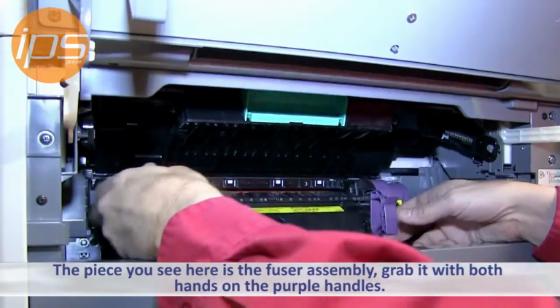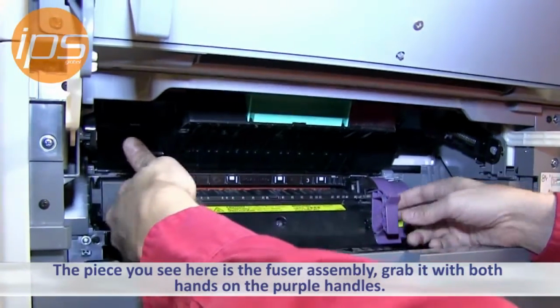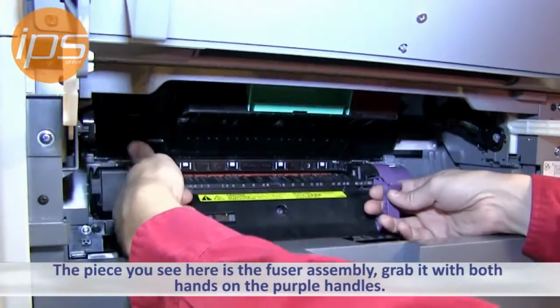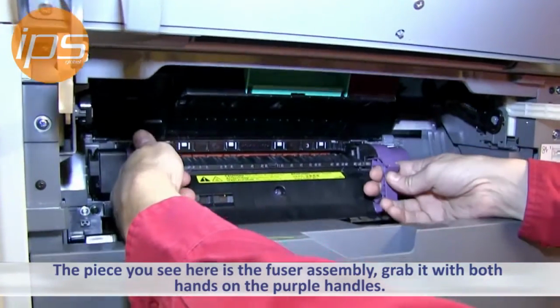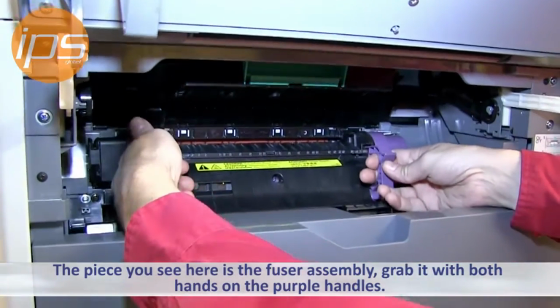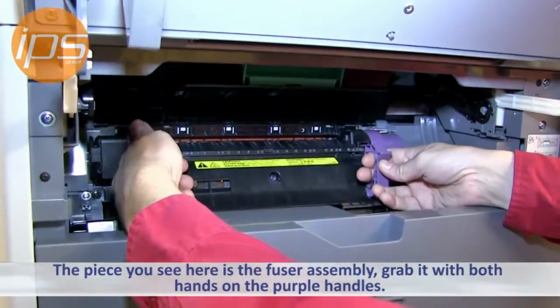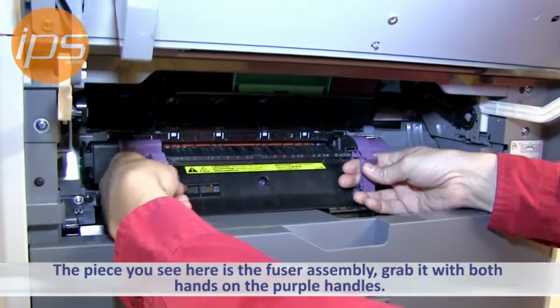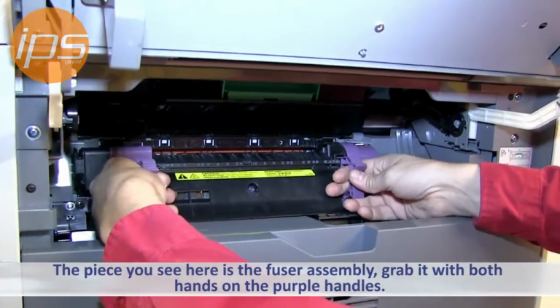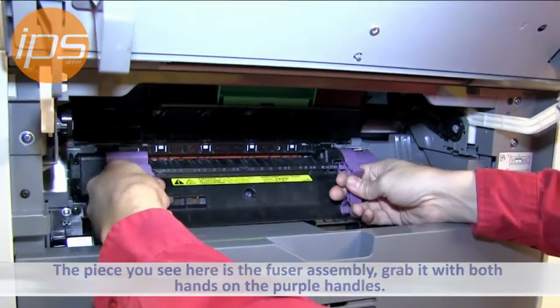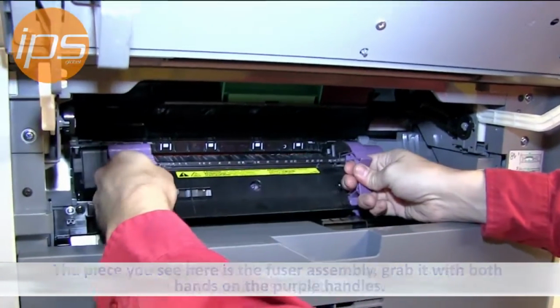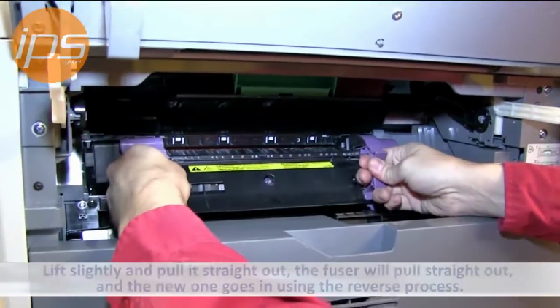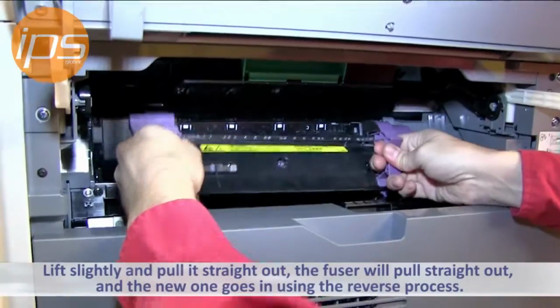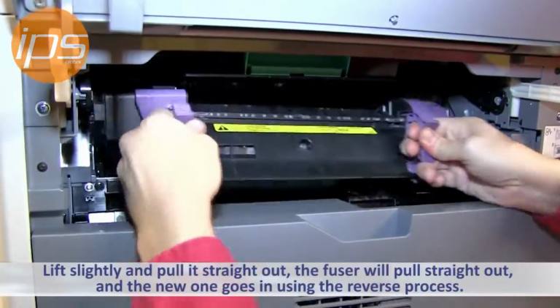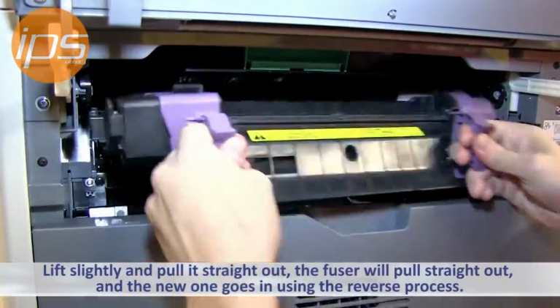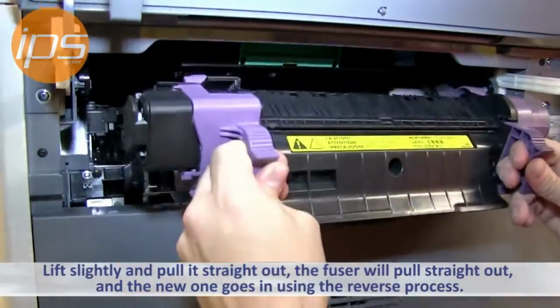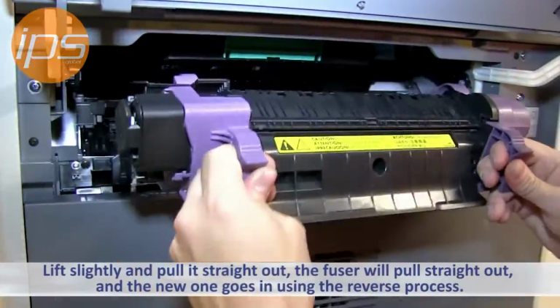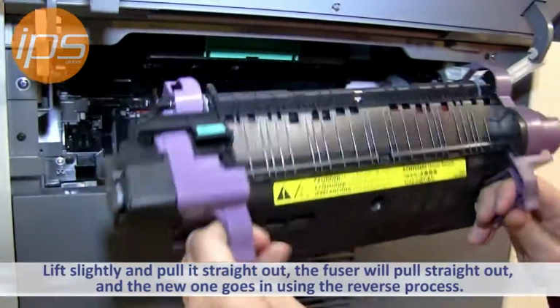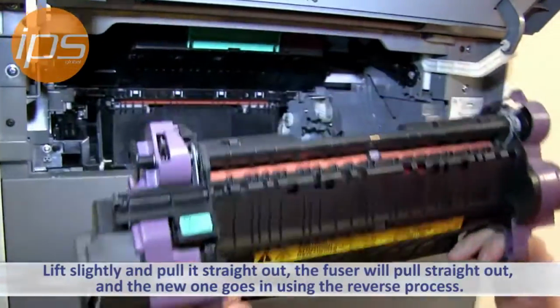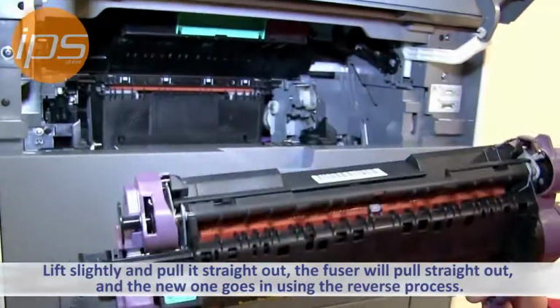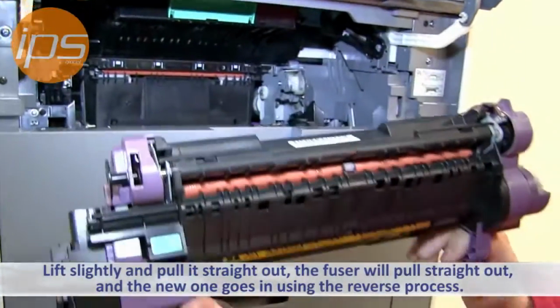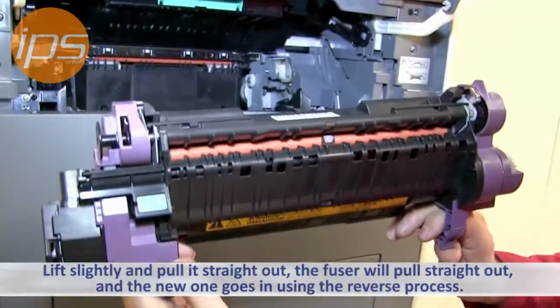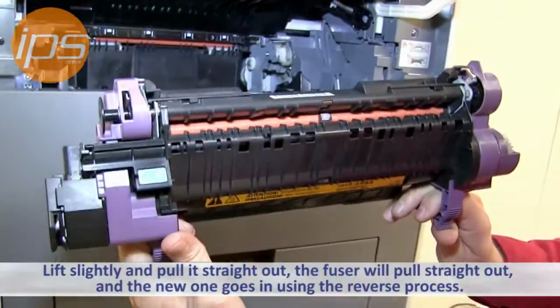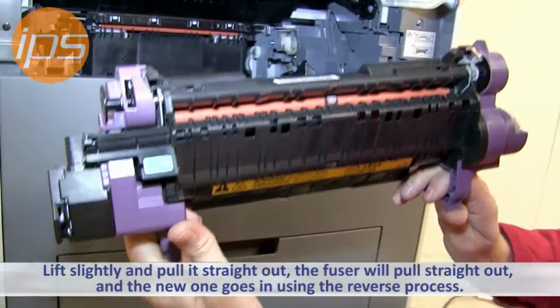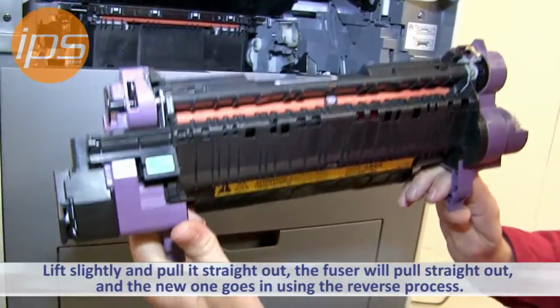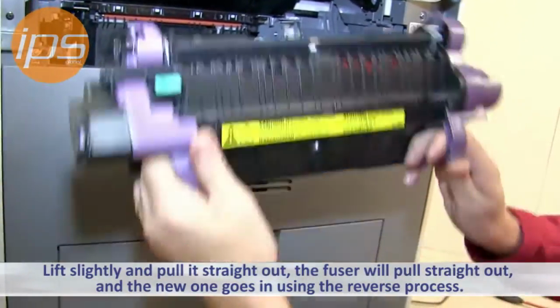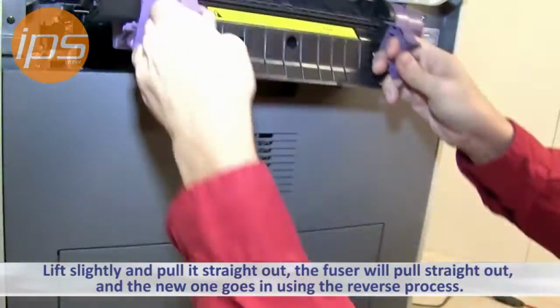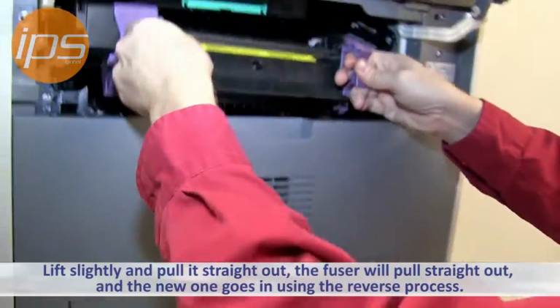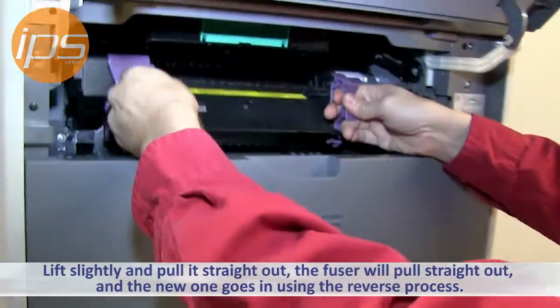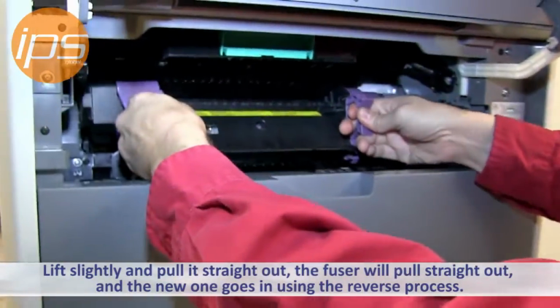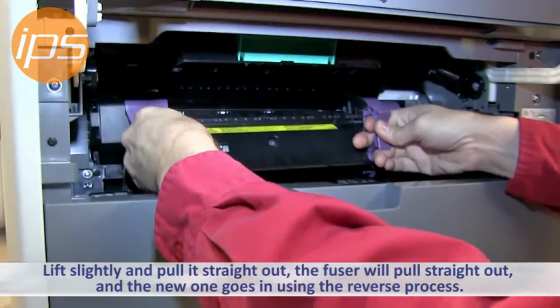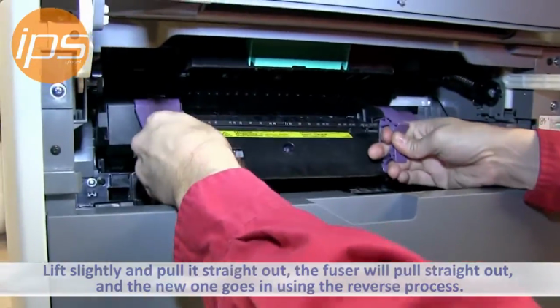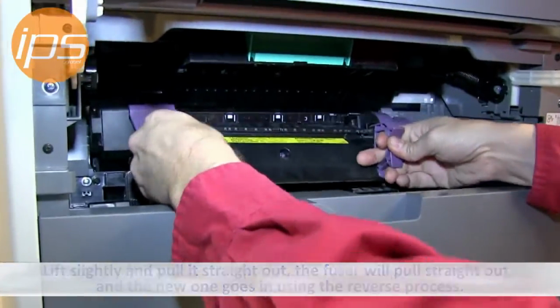You want to grab it with both hands using the purple handles, lift slightly, and pull straight out. The fuser will pull out. You put the new one in using the reversal process — it'll just drop in.